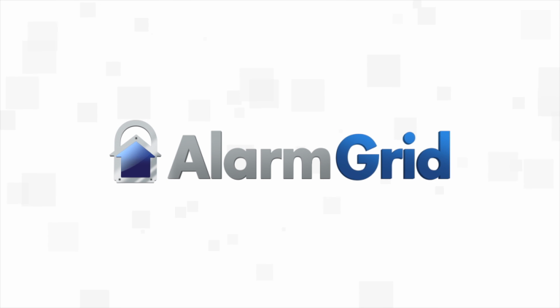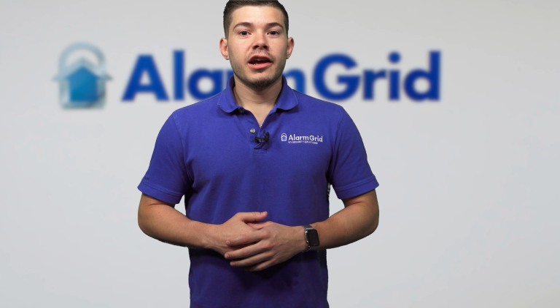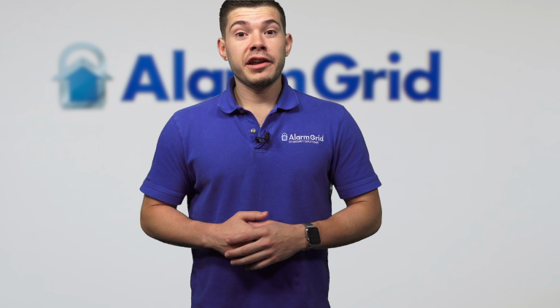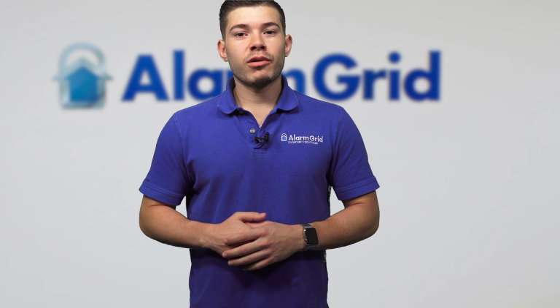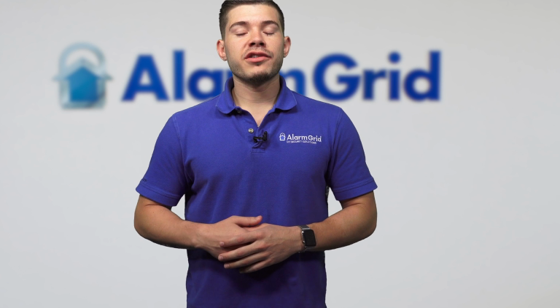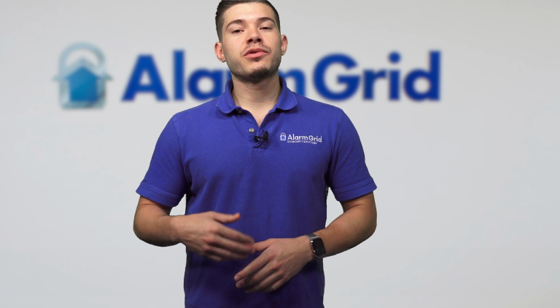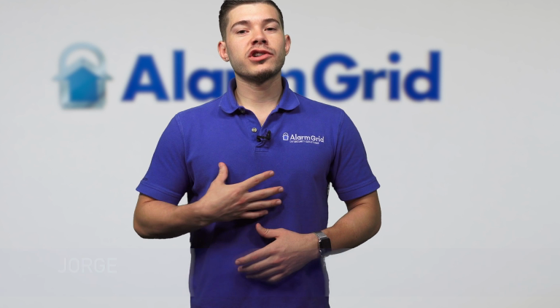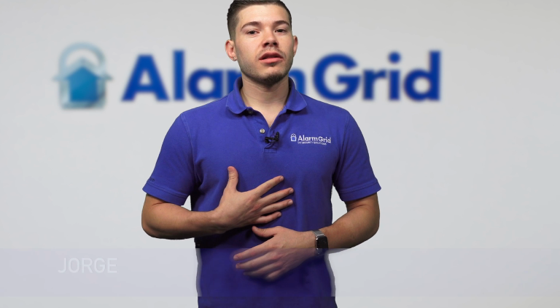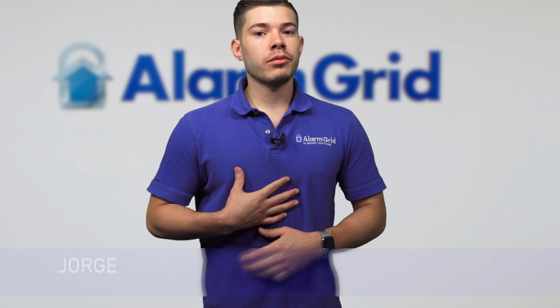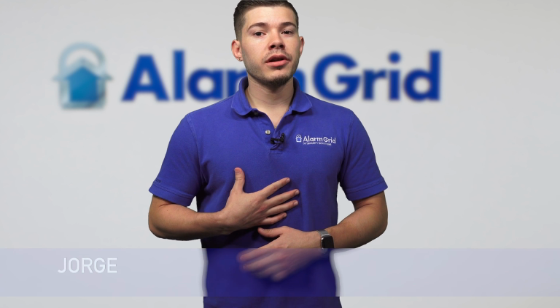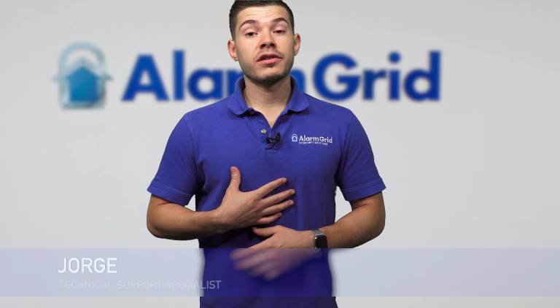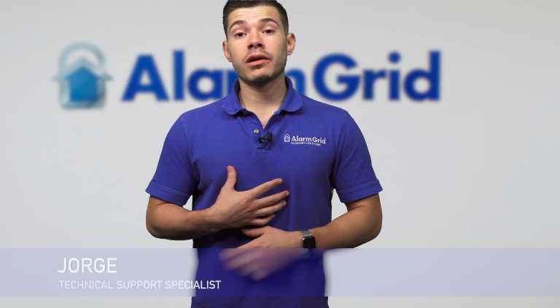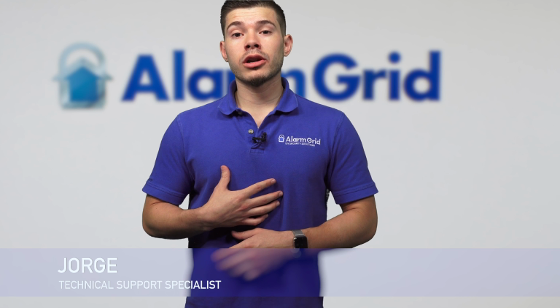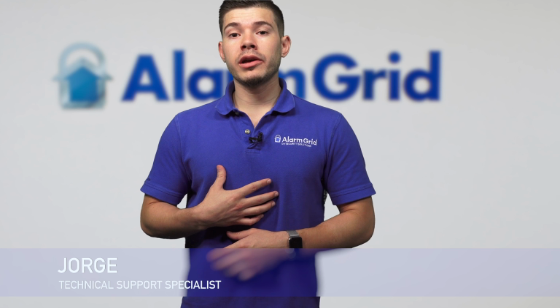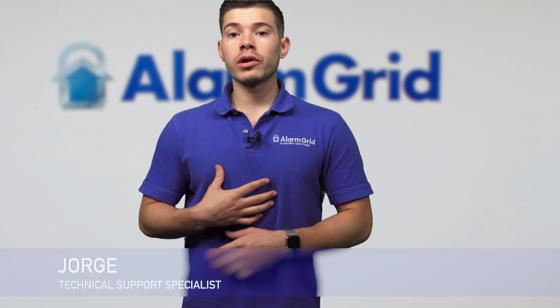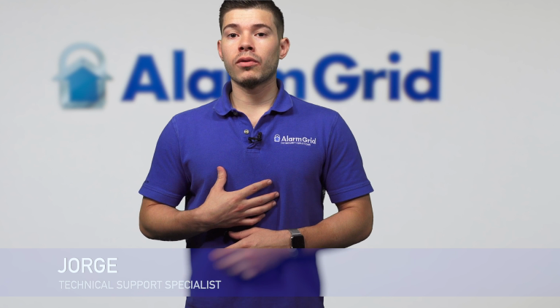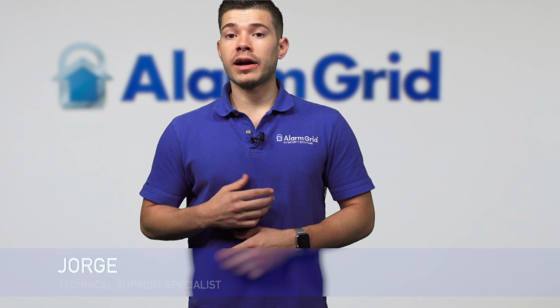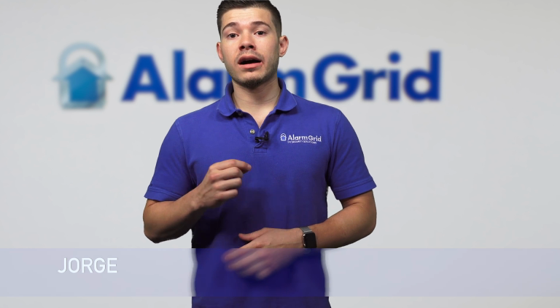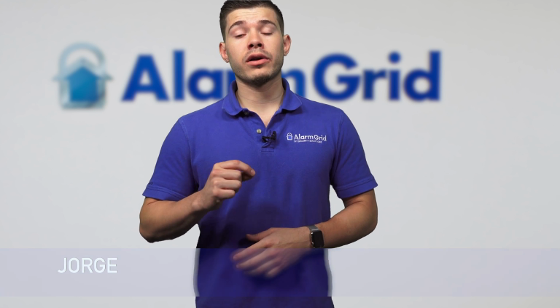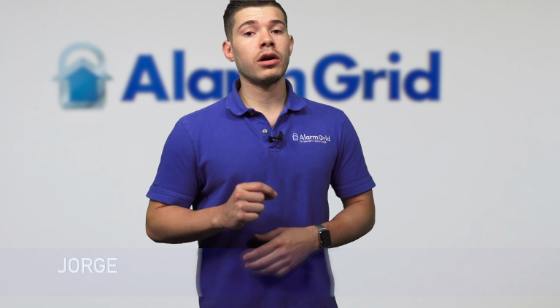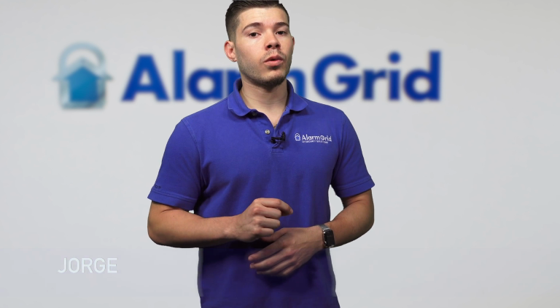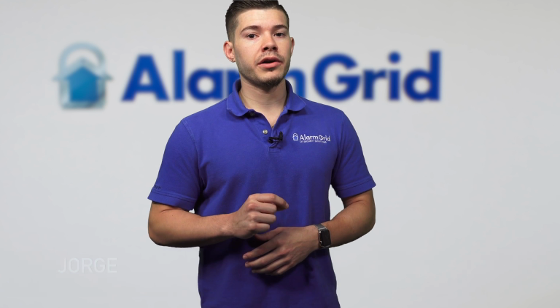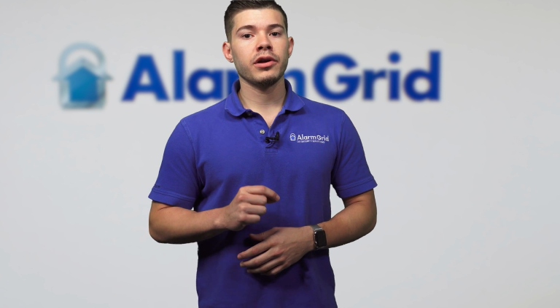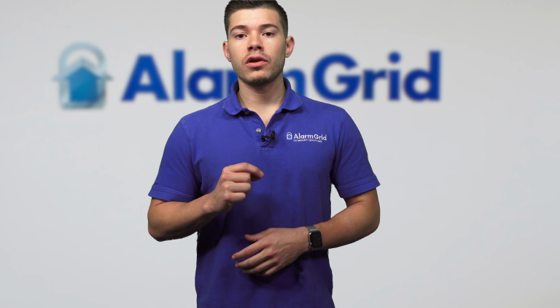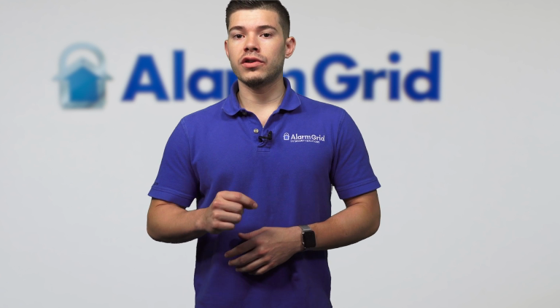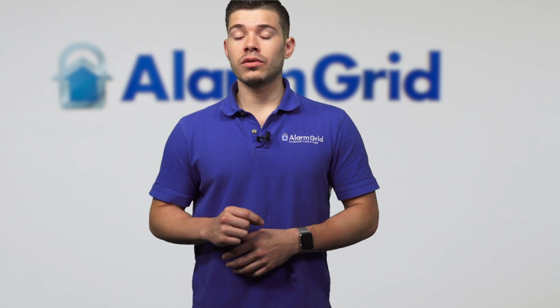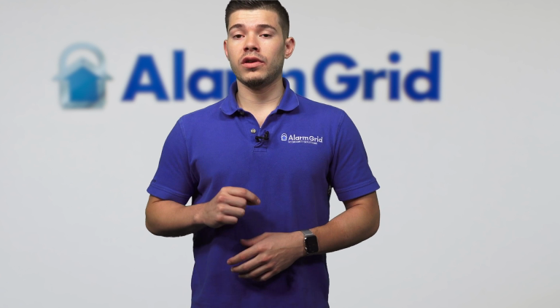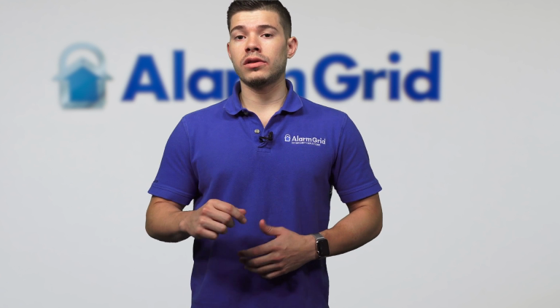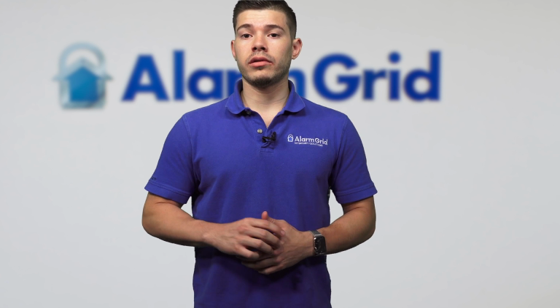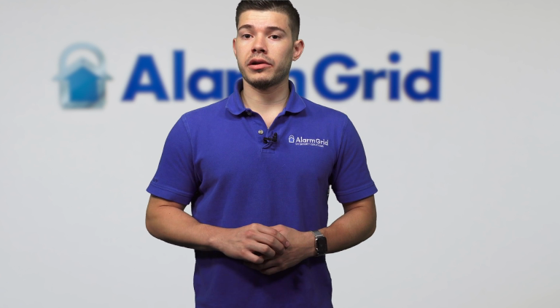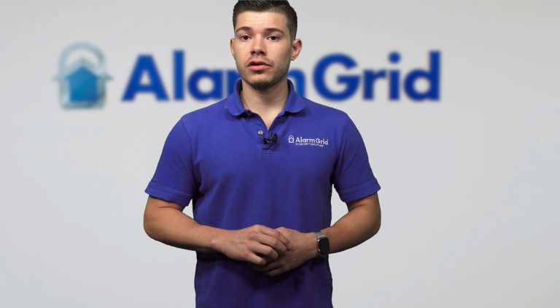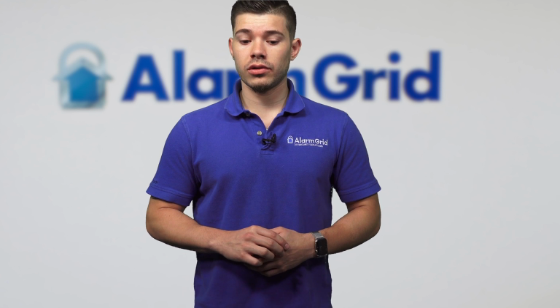Hey, DIYers, I'm George at Alarm Grid. Today, we're going to be going over how to hardwire zones into the Lyric controller.